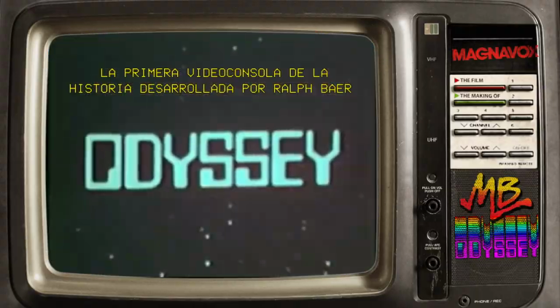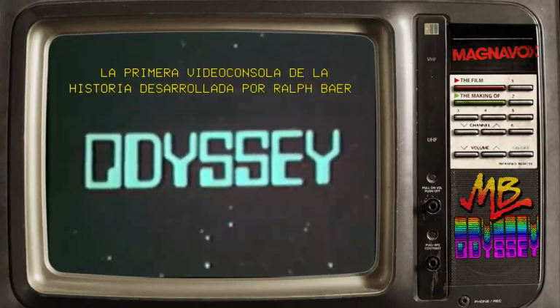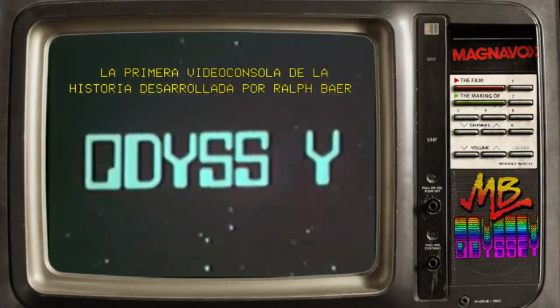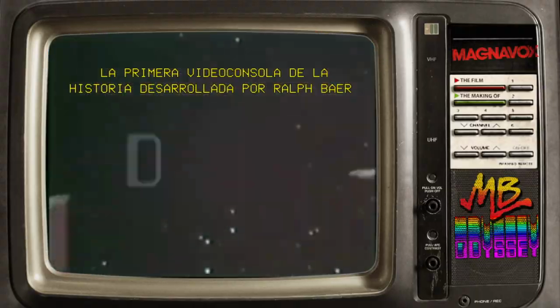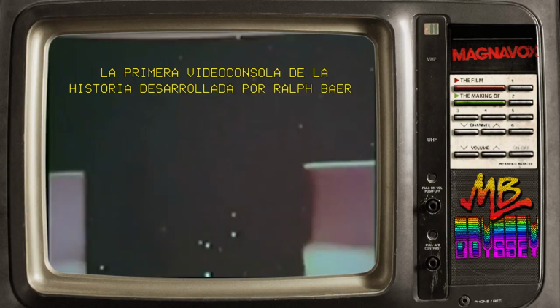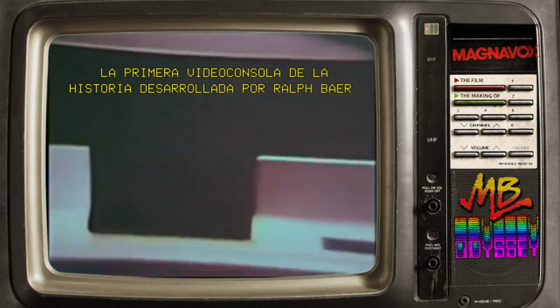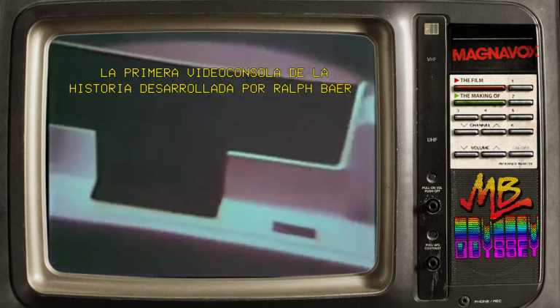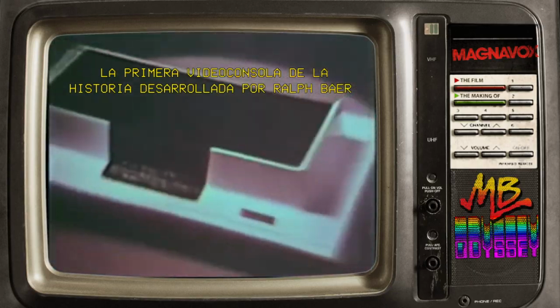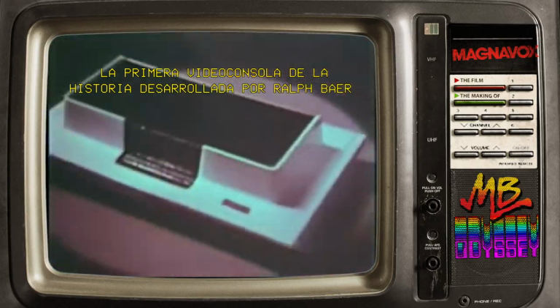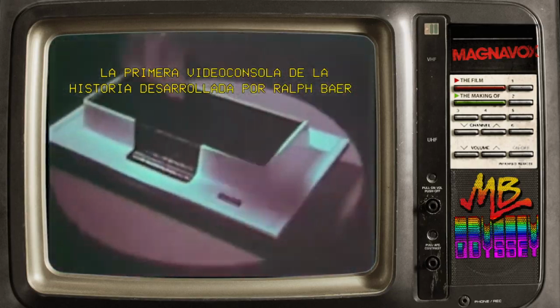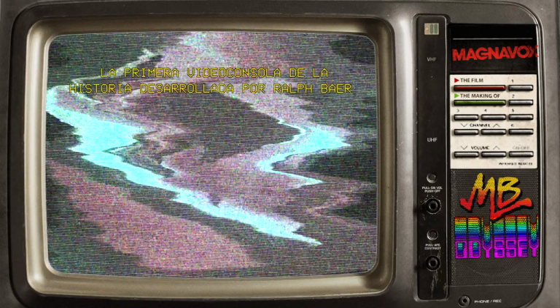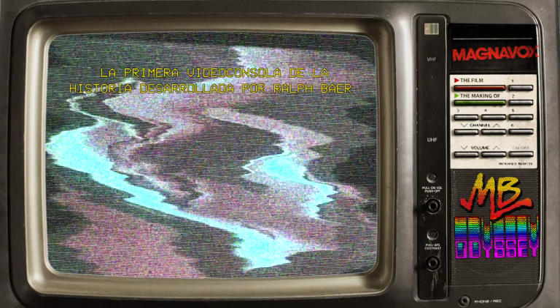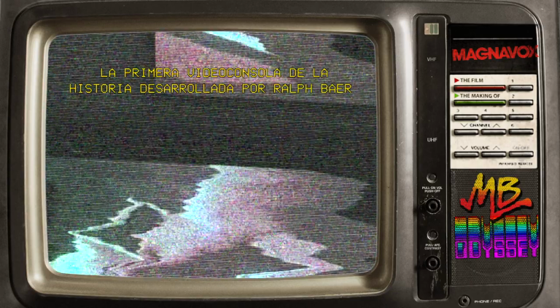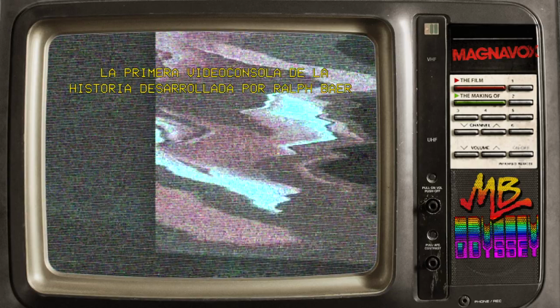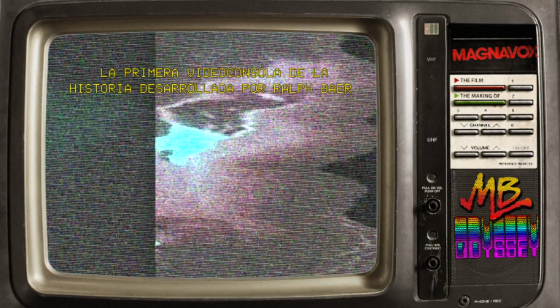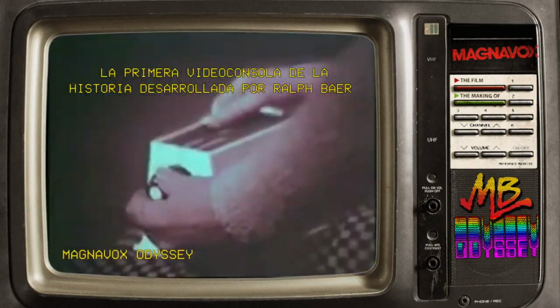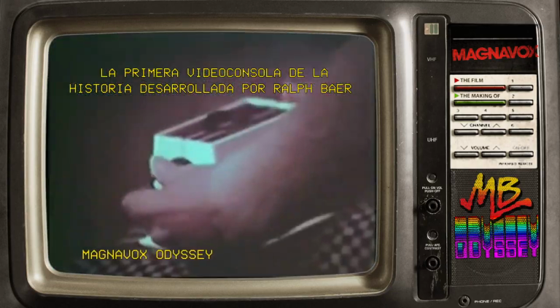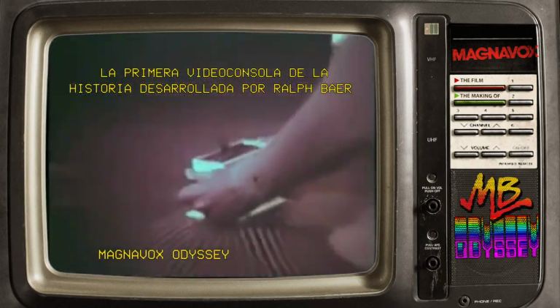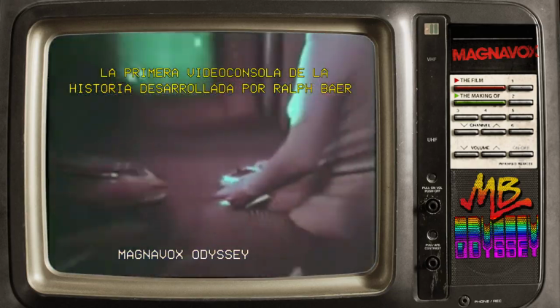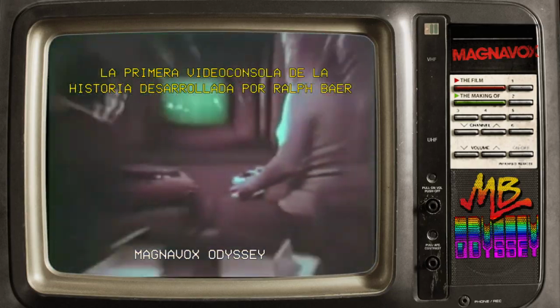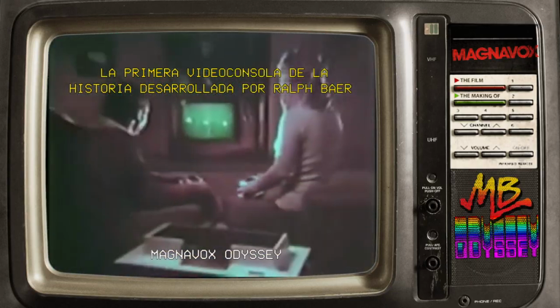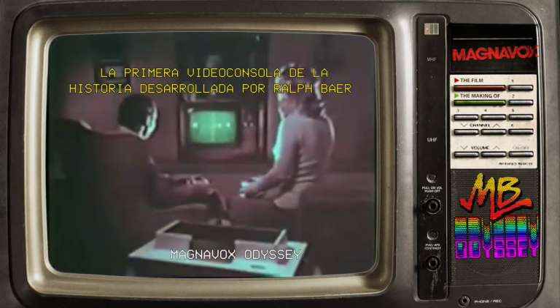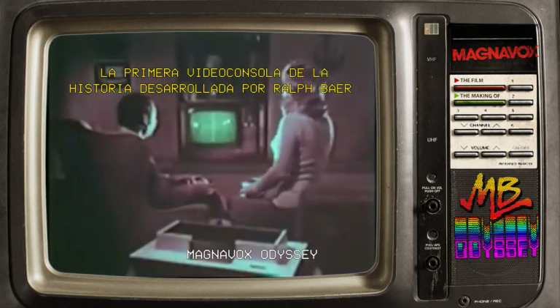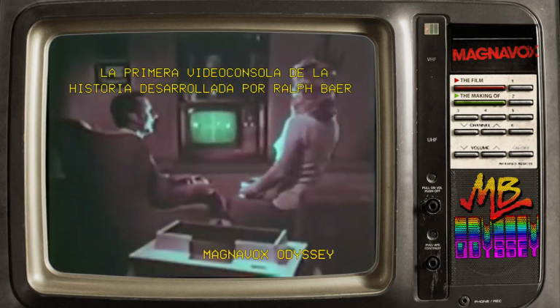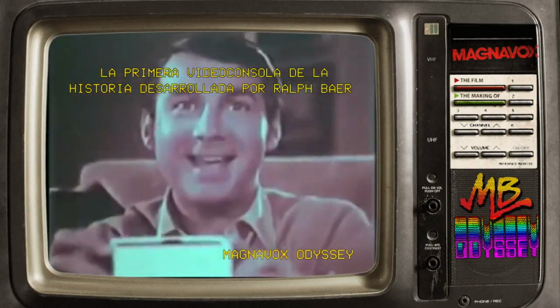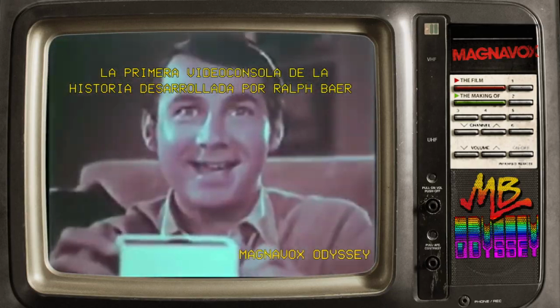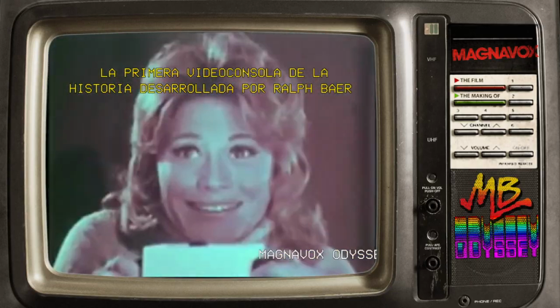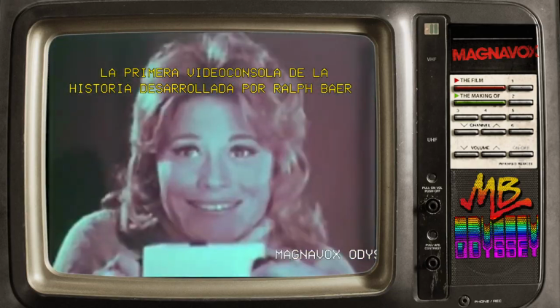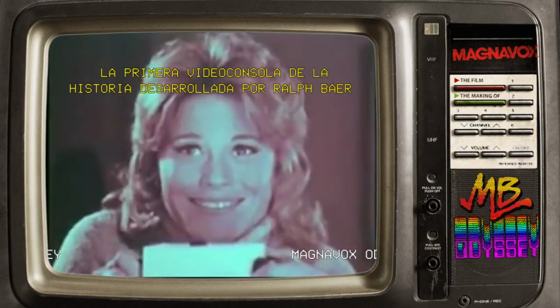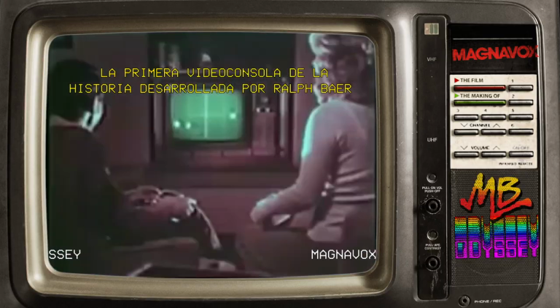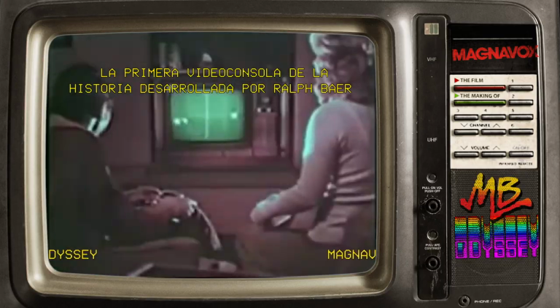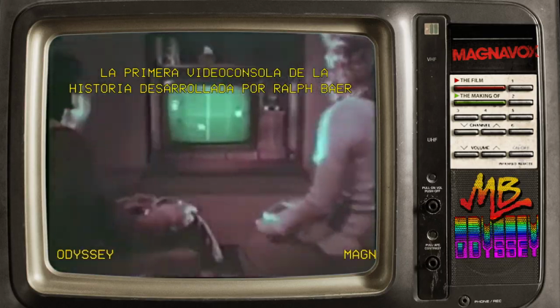This is Odyssey, the new electronic game simulator. You attach Odyssey to your television set in seconds to create a closed circuit electronic playground.